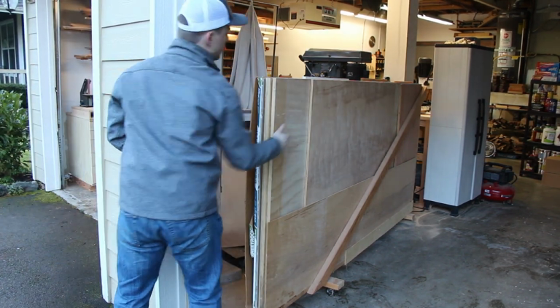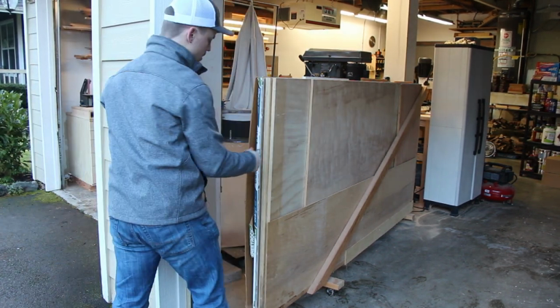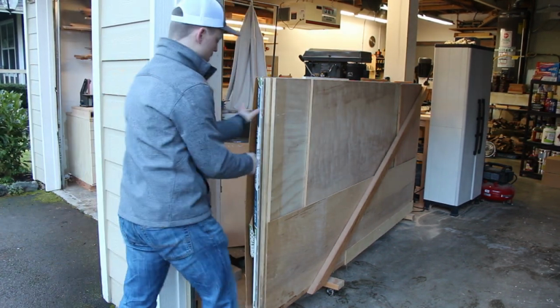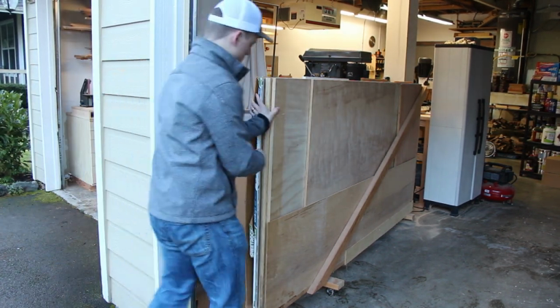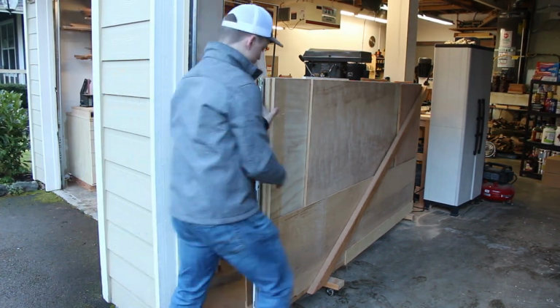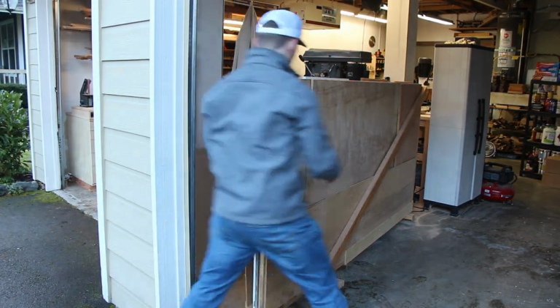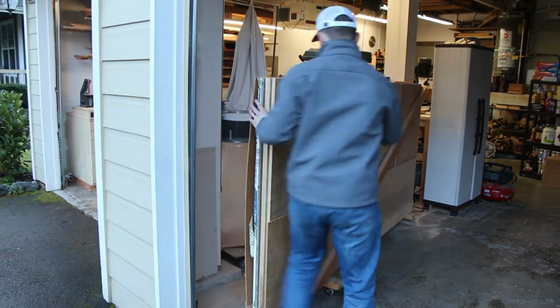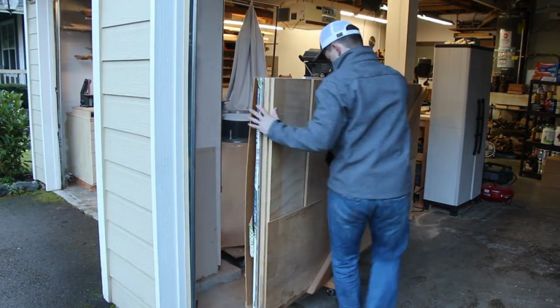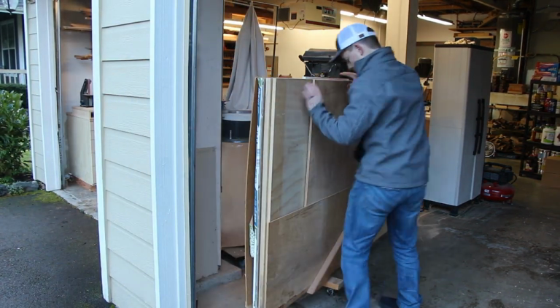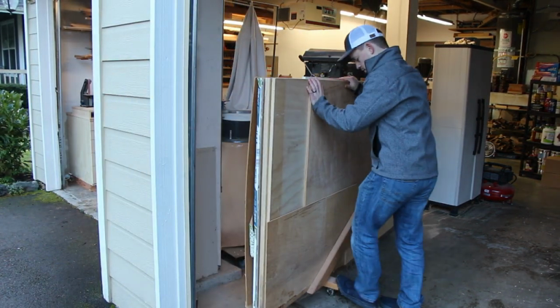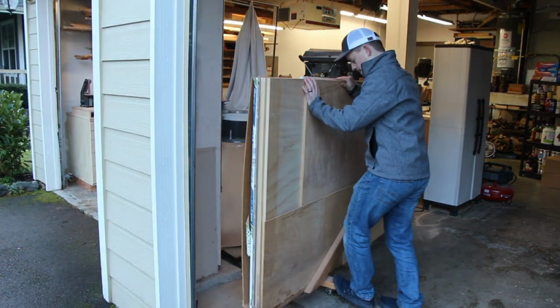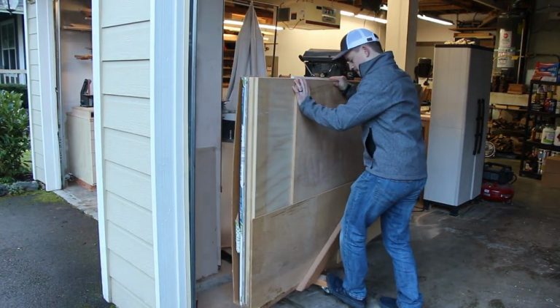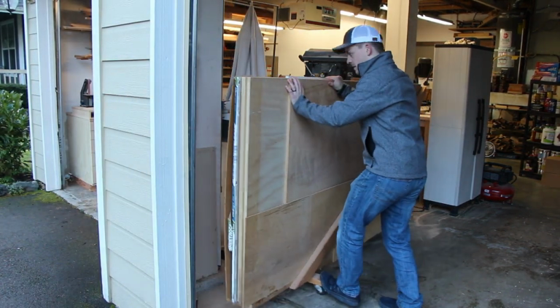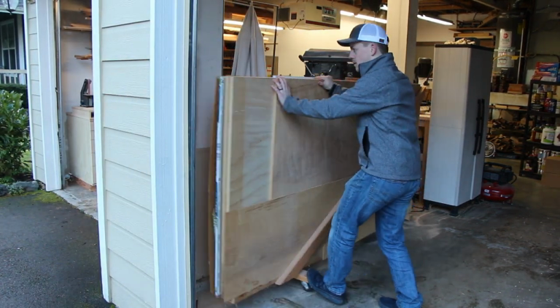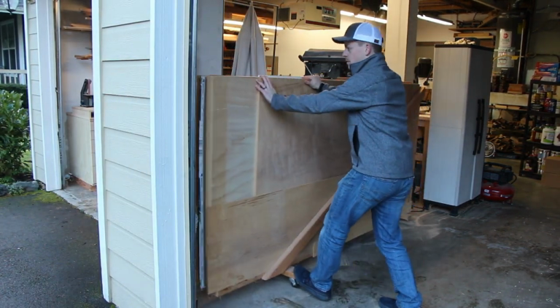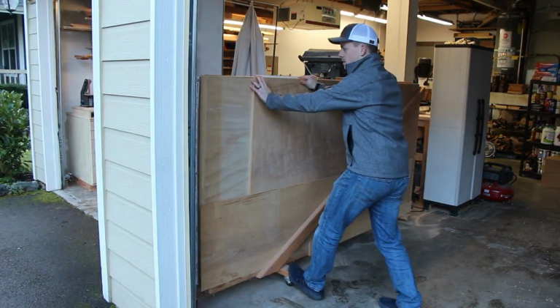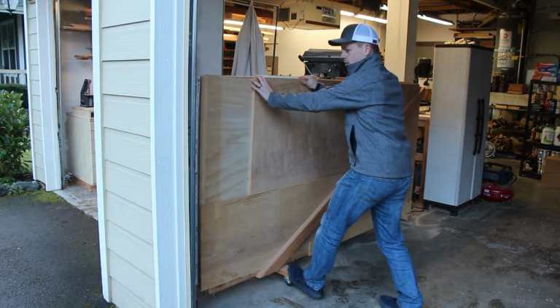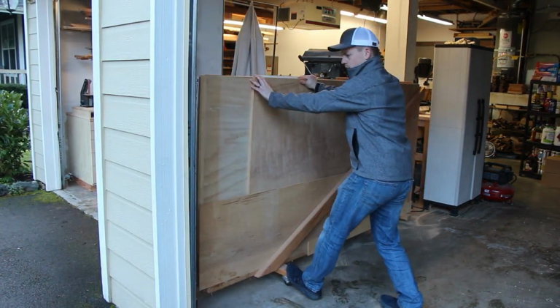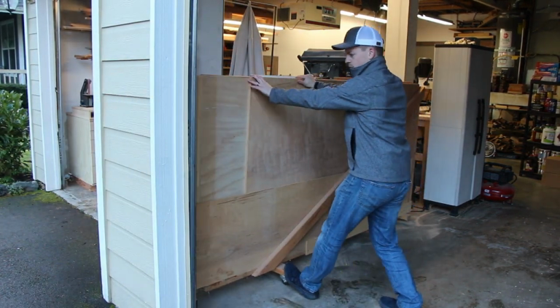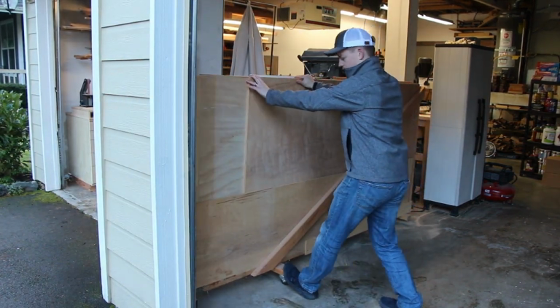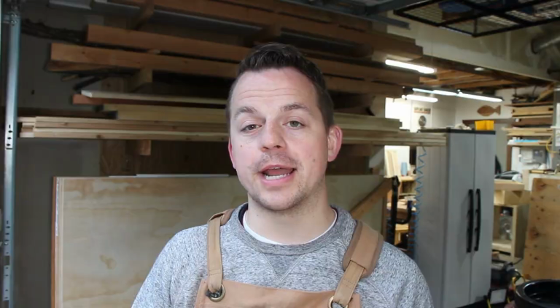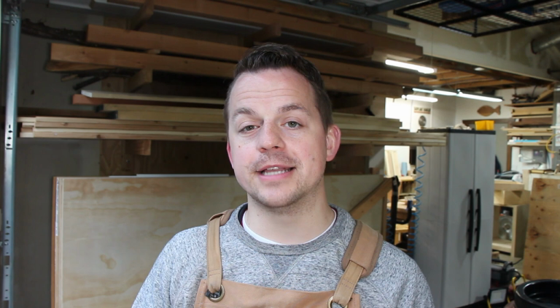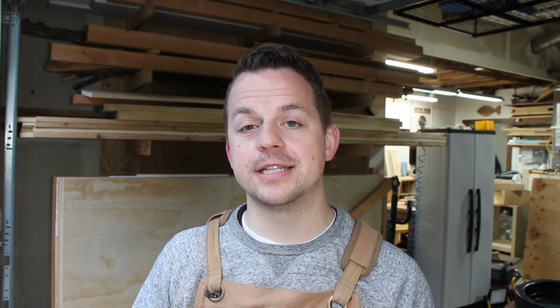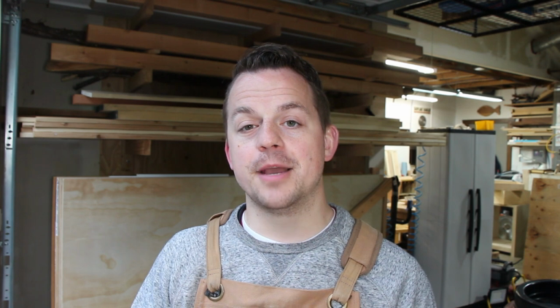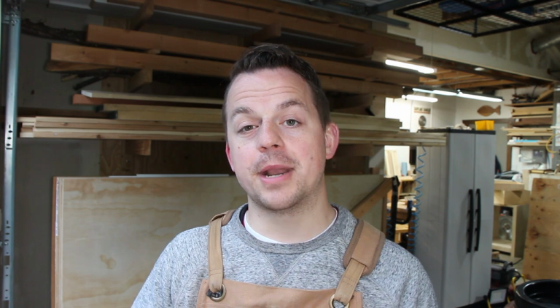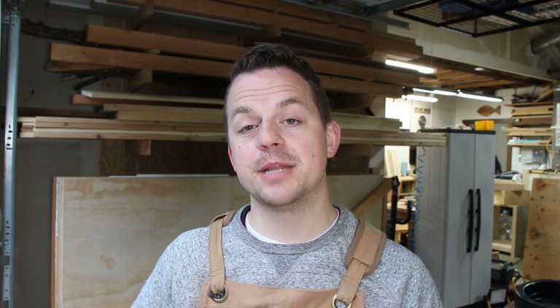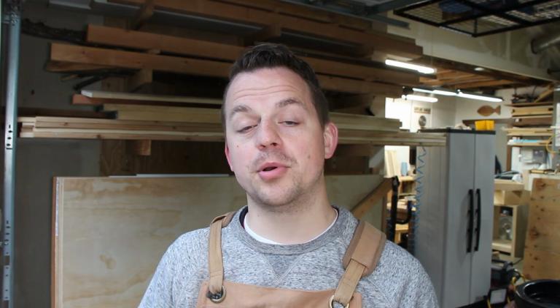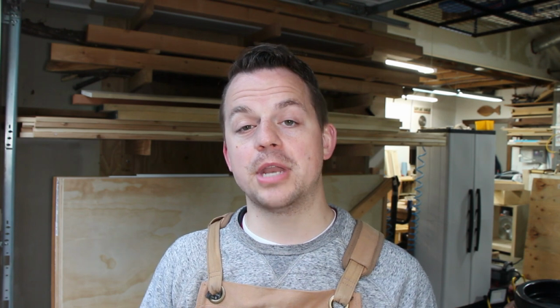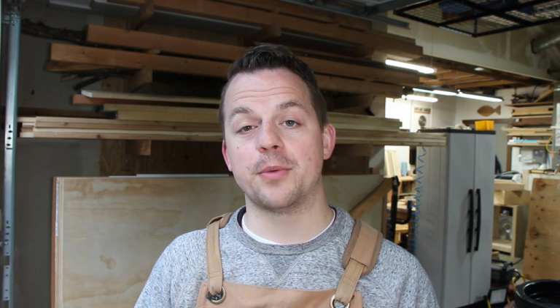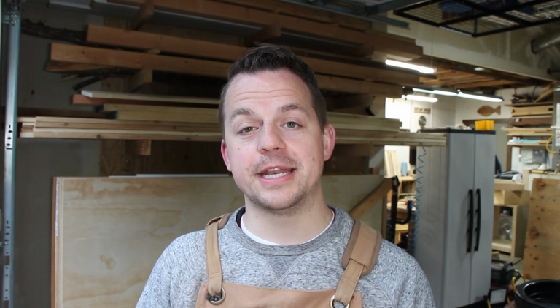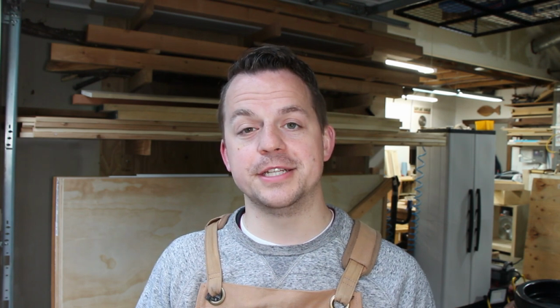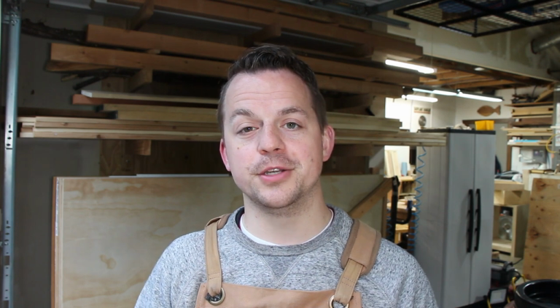This way it's out of the way for storage. It still keeps everything organized, but I can pull it out when I need to.